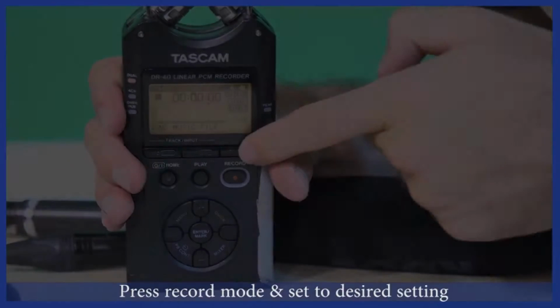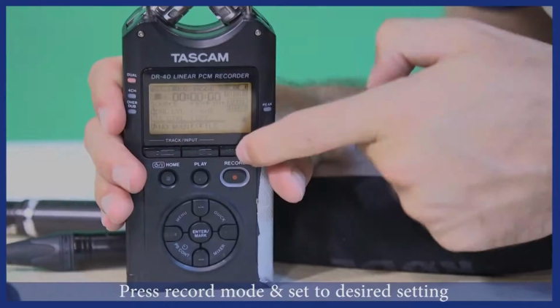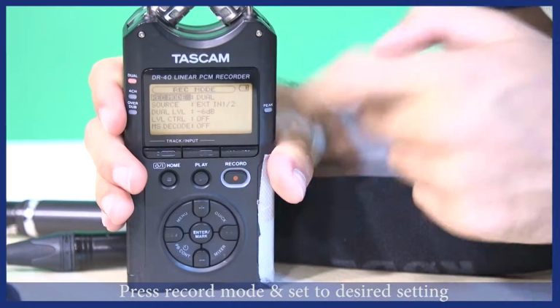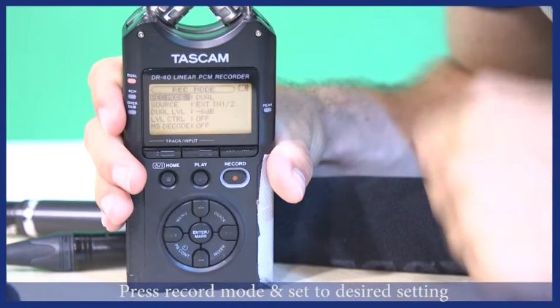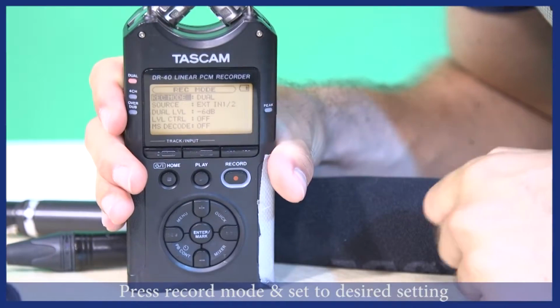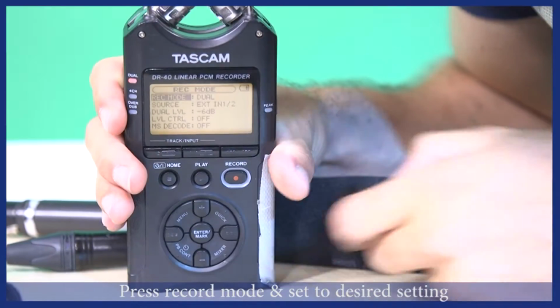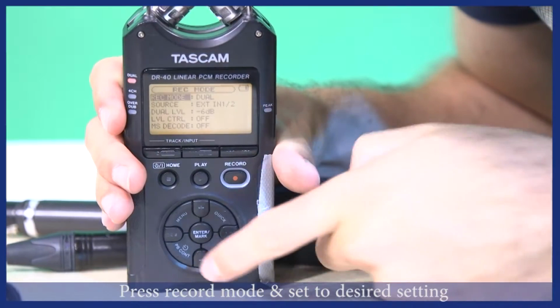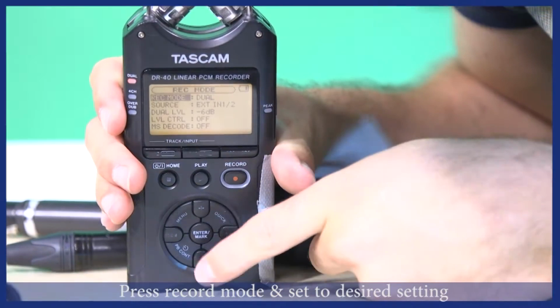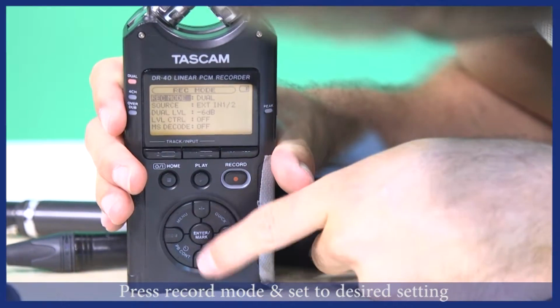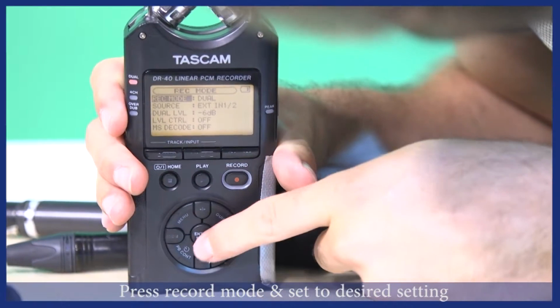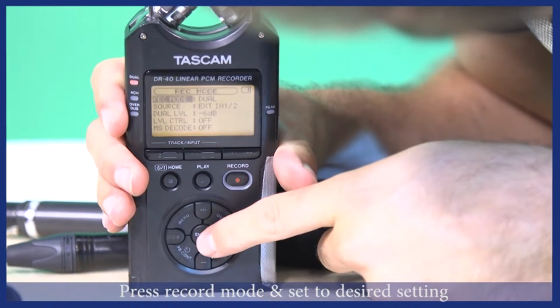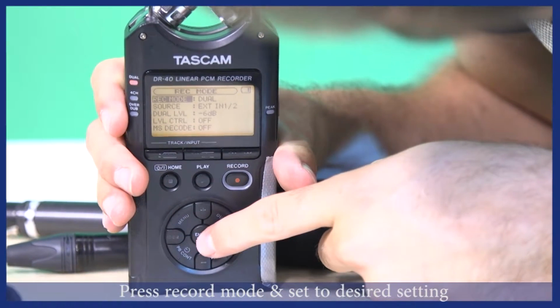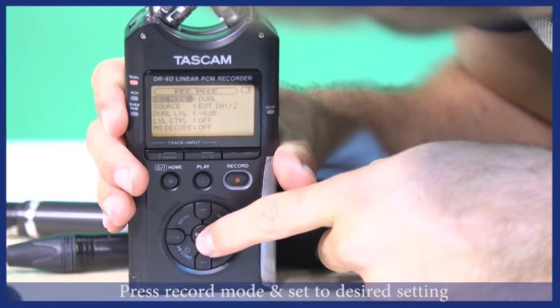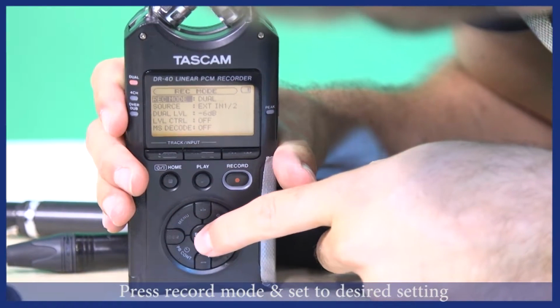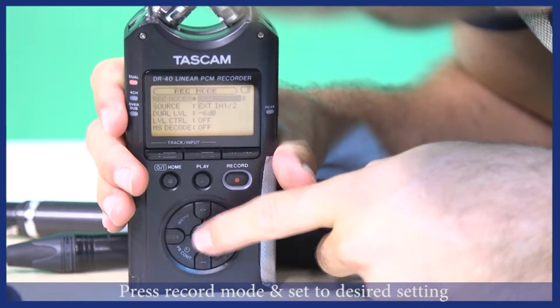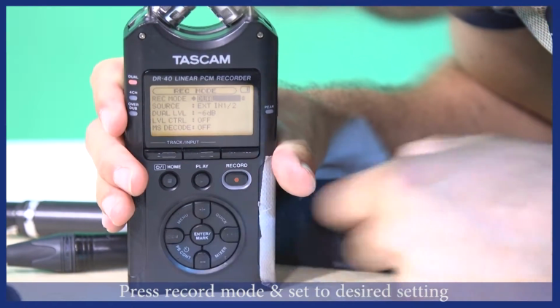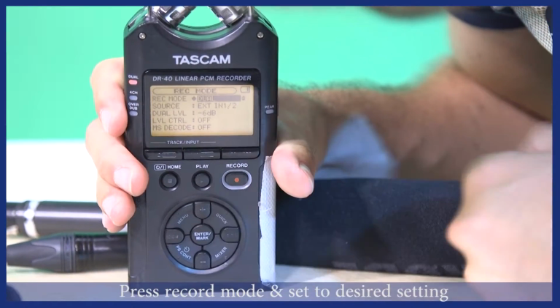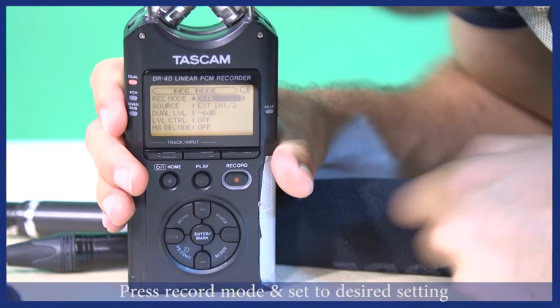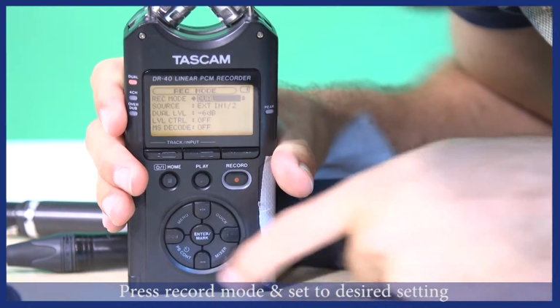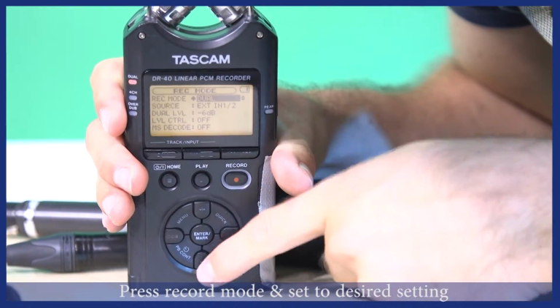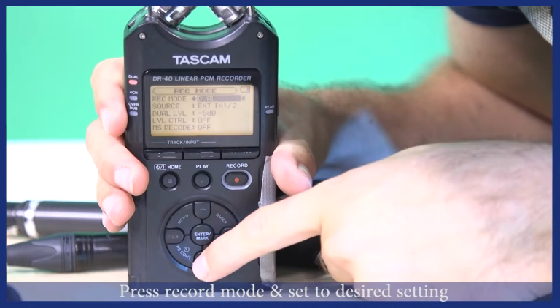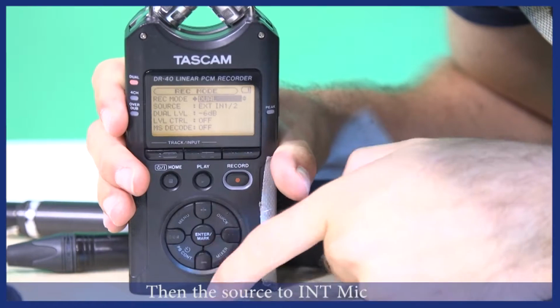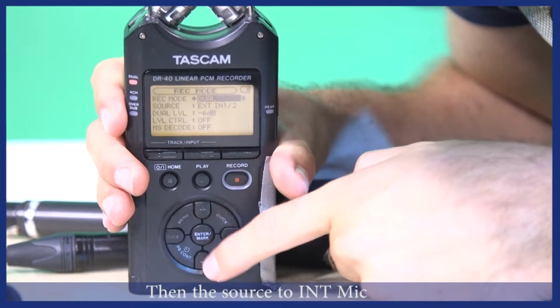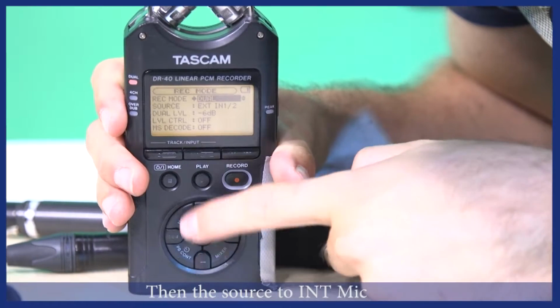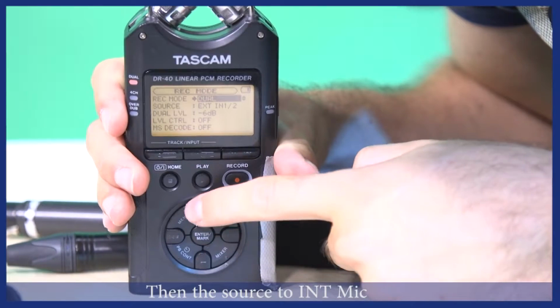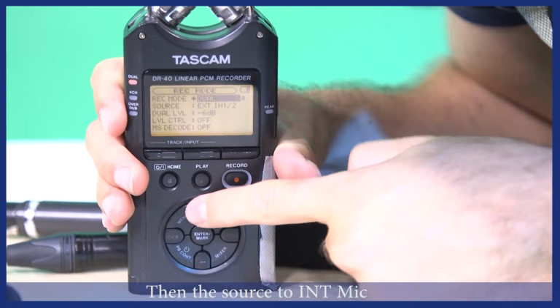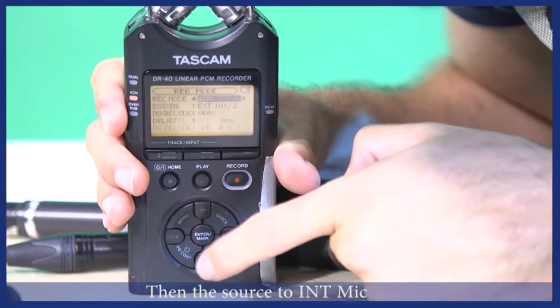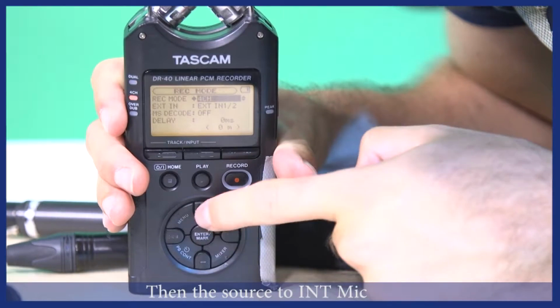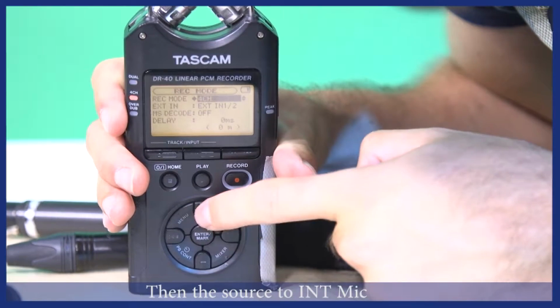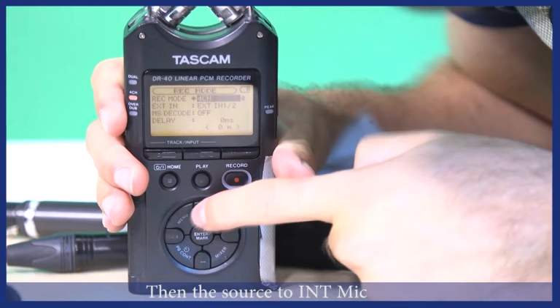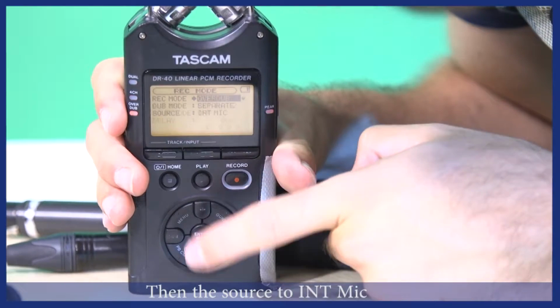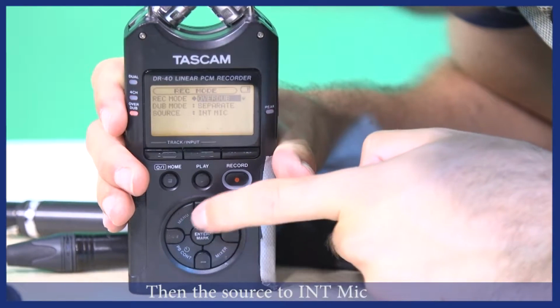Now press record mode and set record mode to the desired setting, then set the source to internal mic.